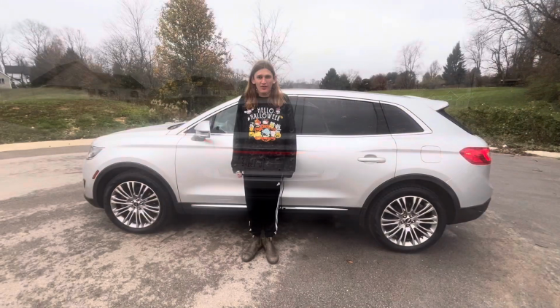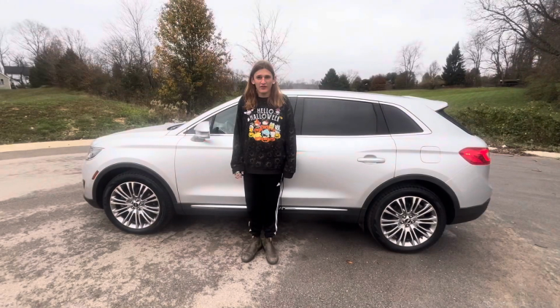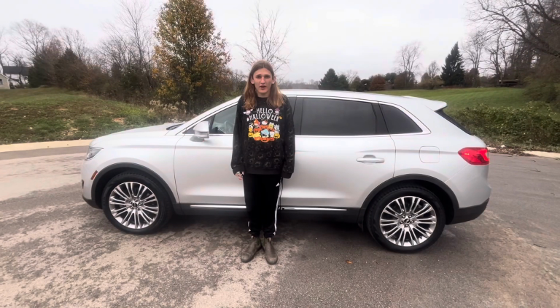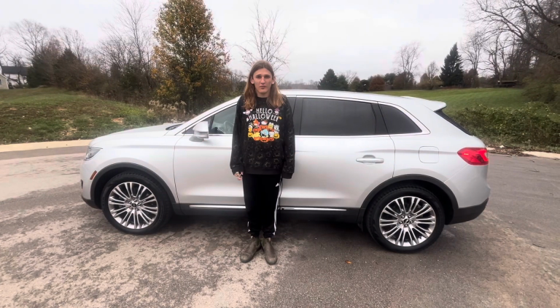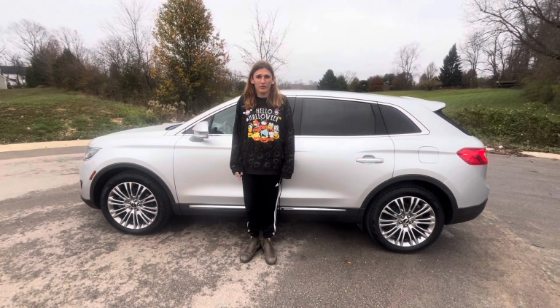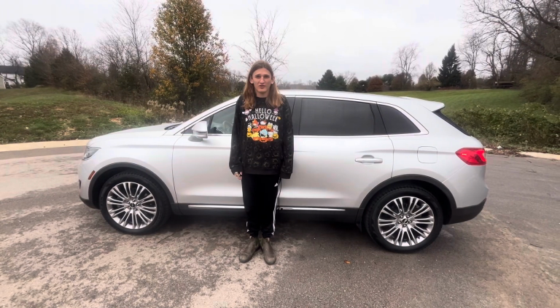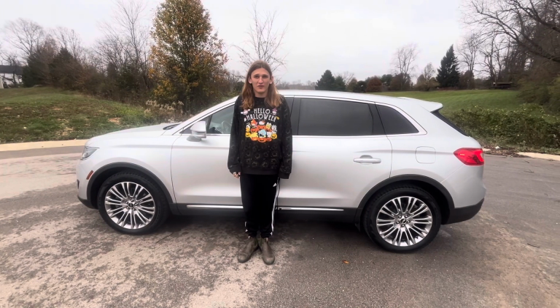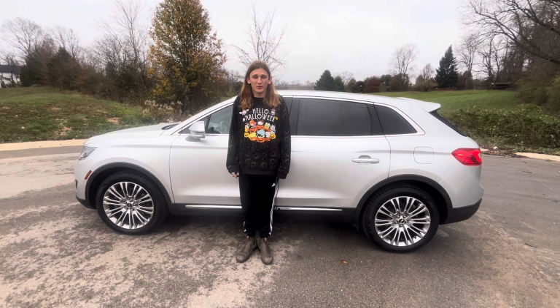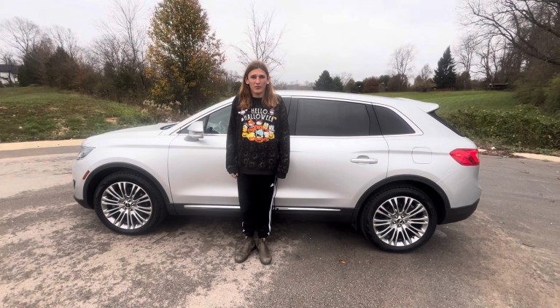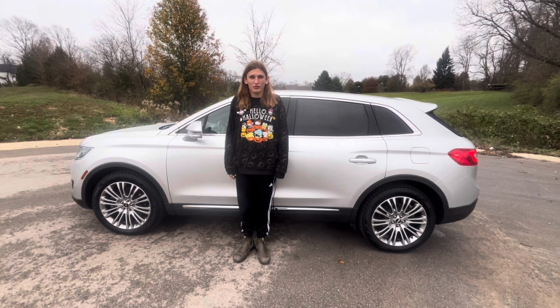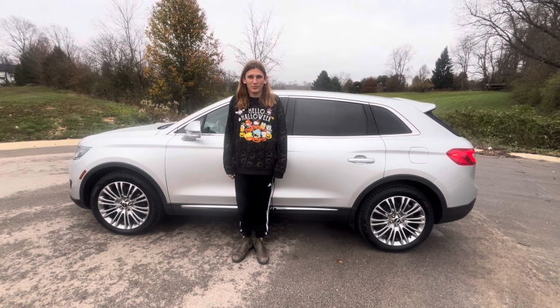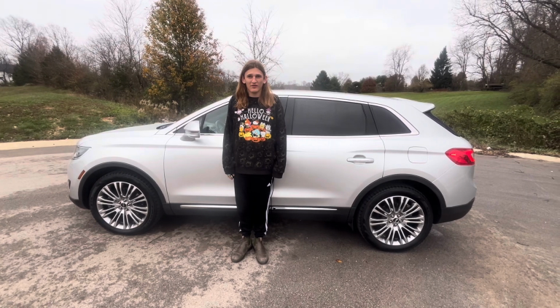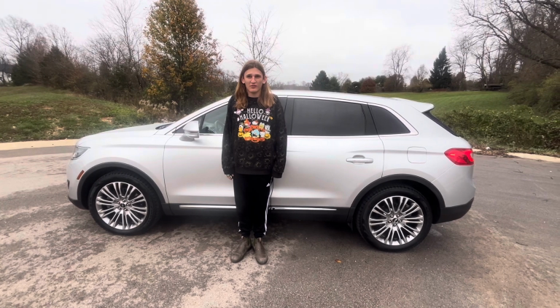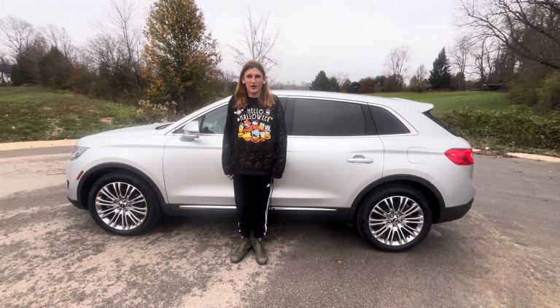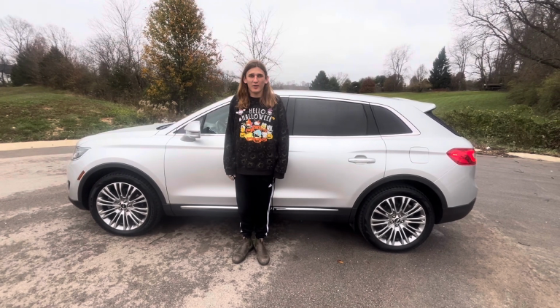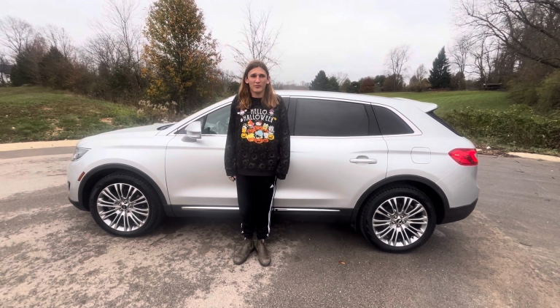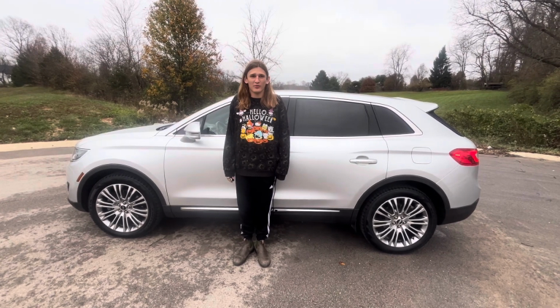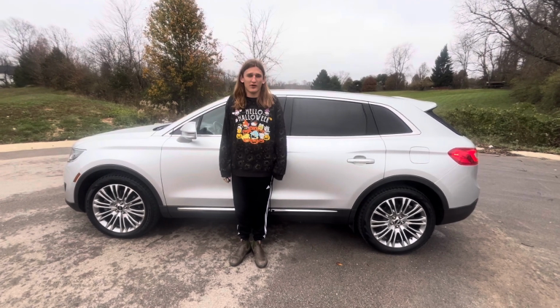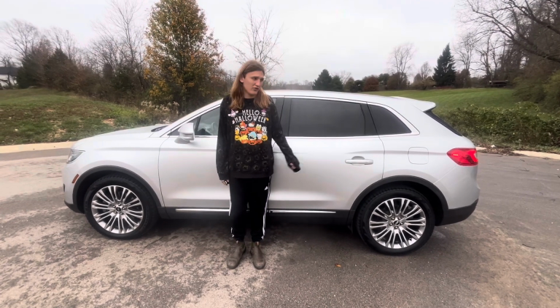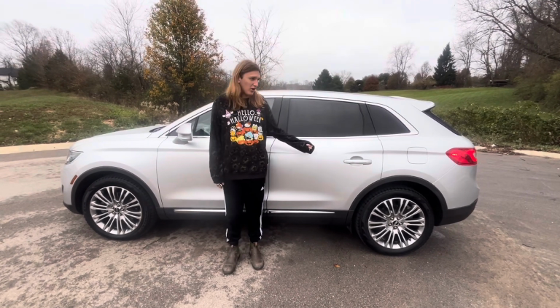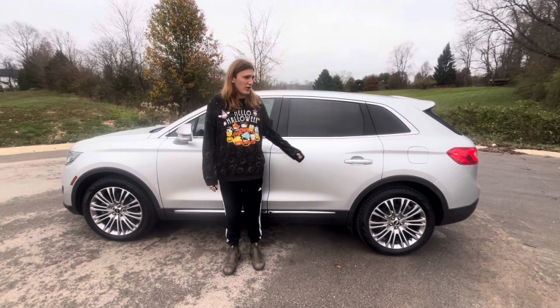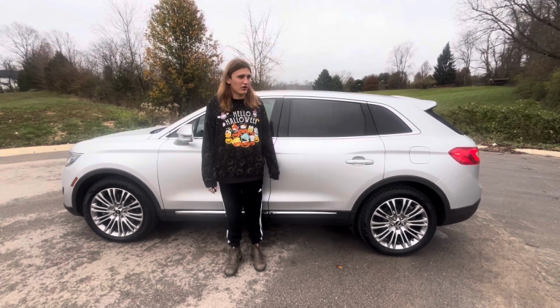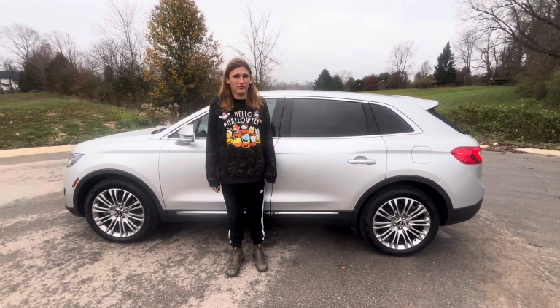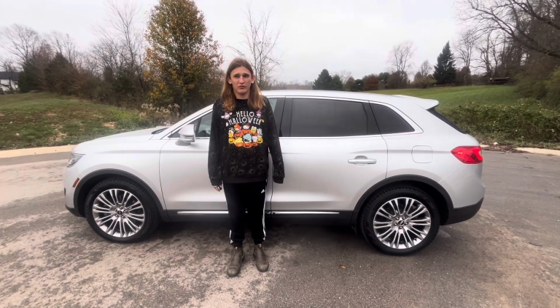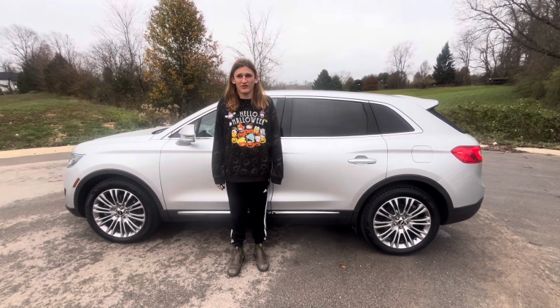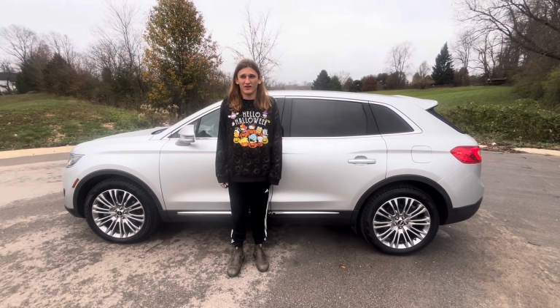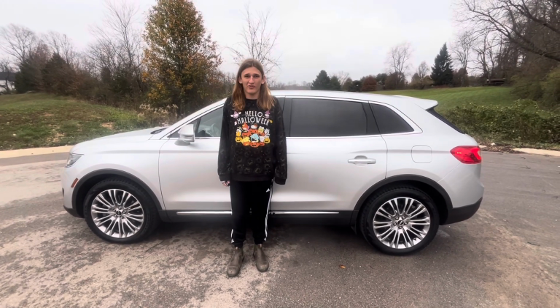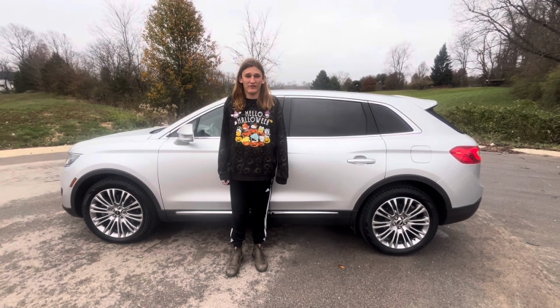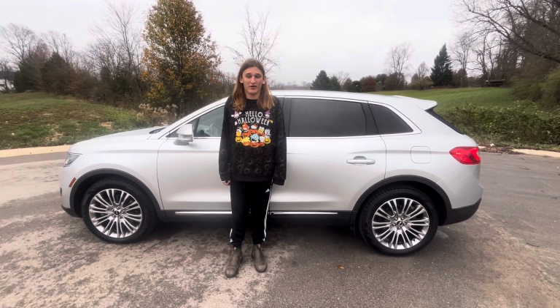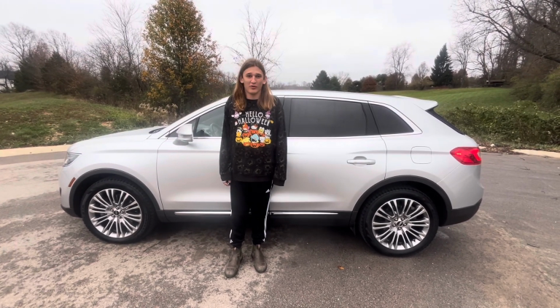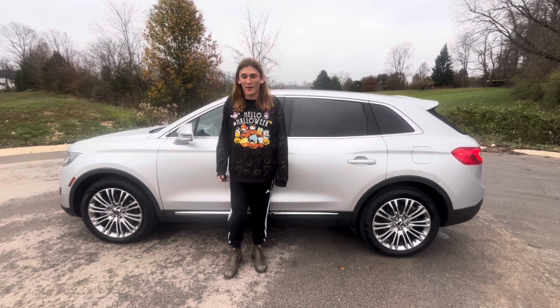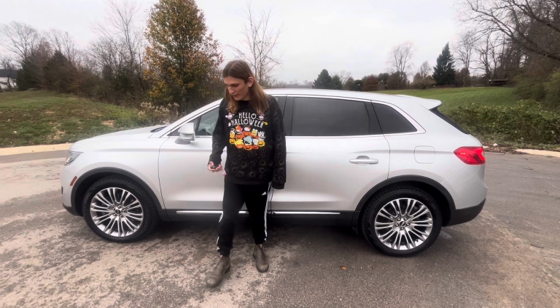Thank you guys so much for watching this video, really hope you enjoyed! Please like, subscribe, comment down below what you thought of this car and what cars I should do next, and hit the bell for another upload. Bye y'all!